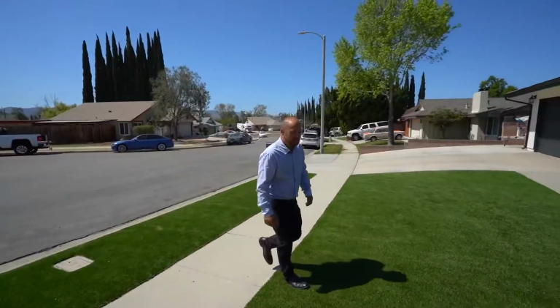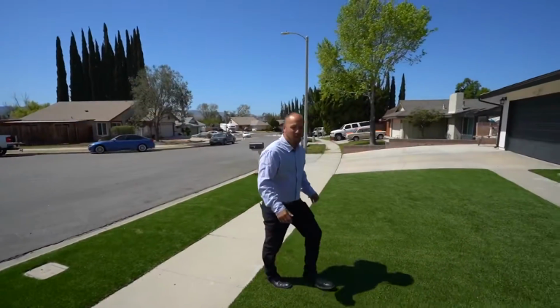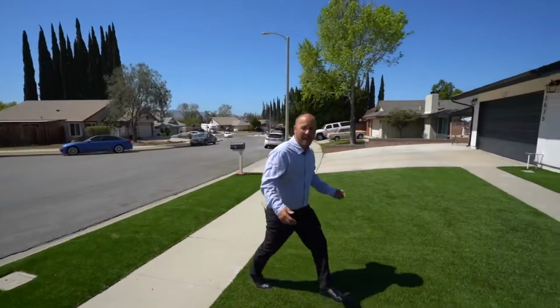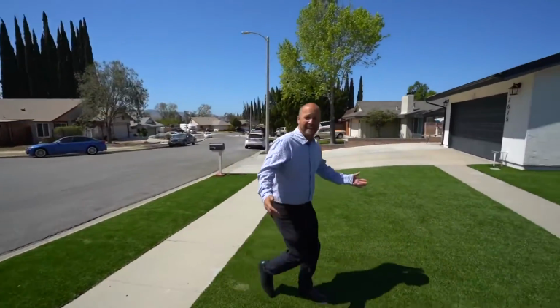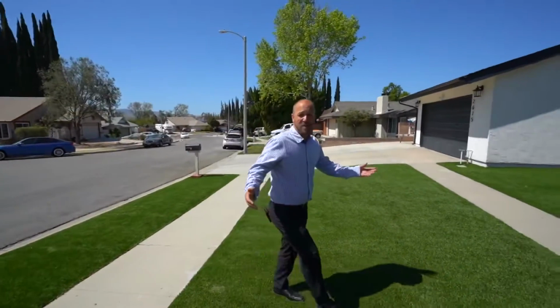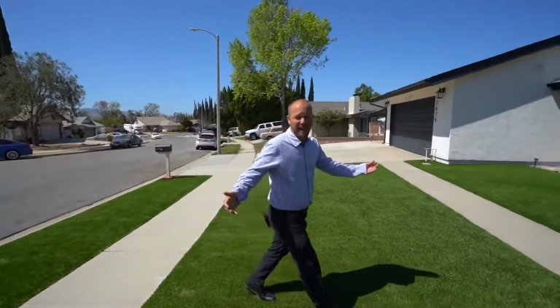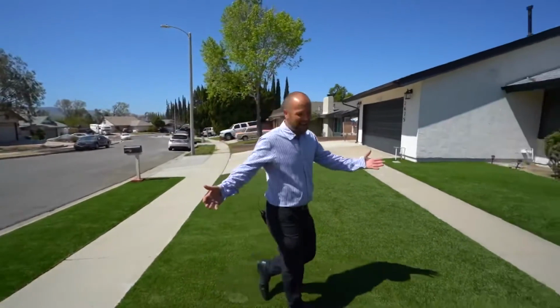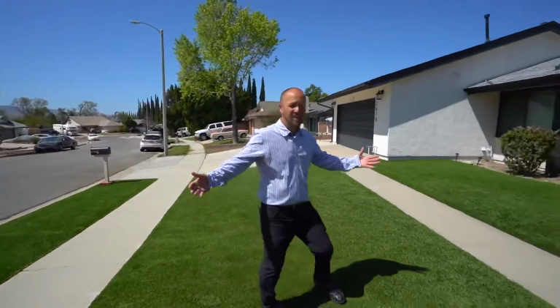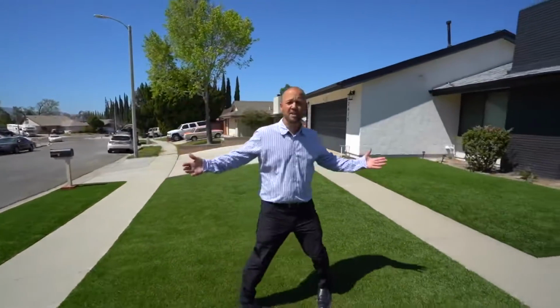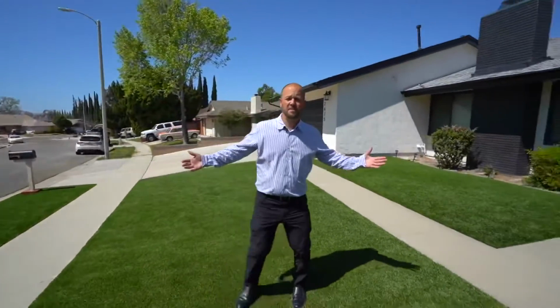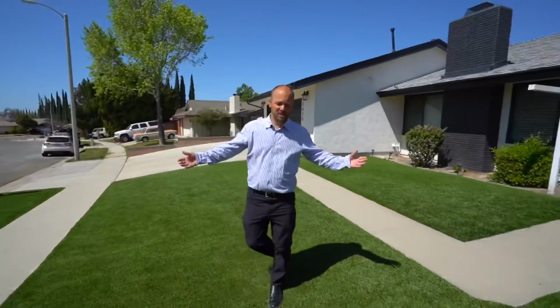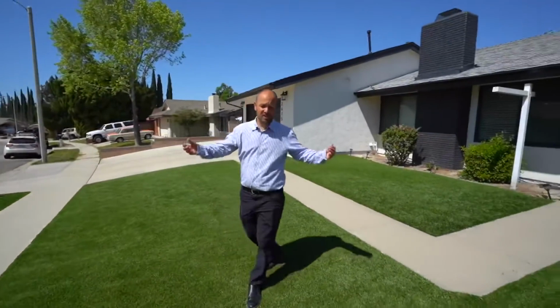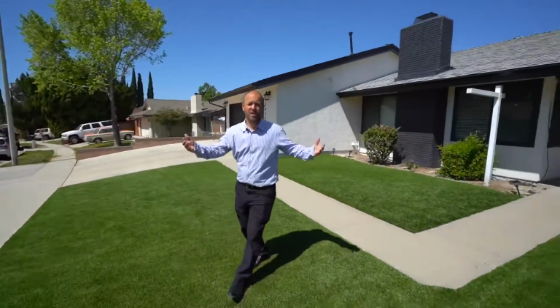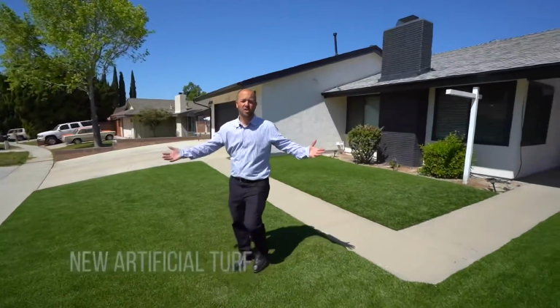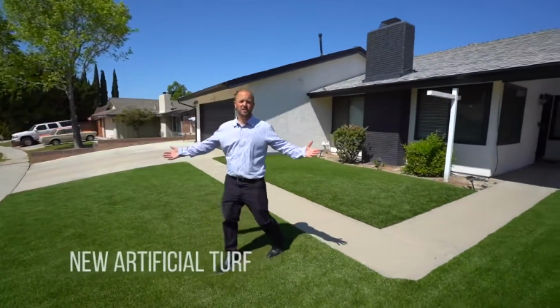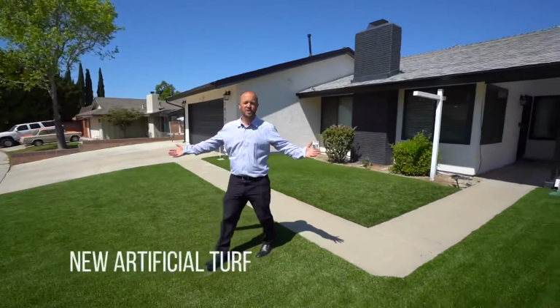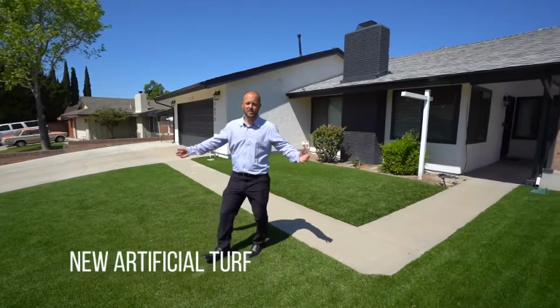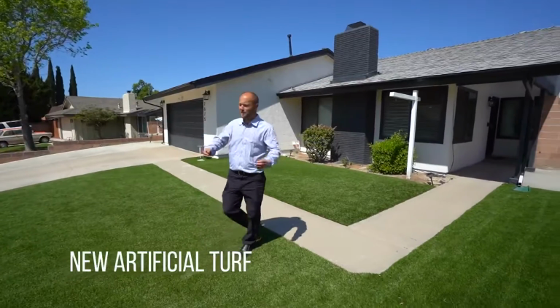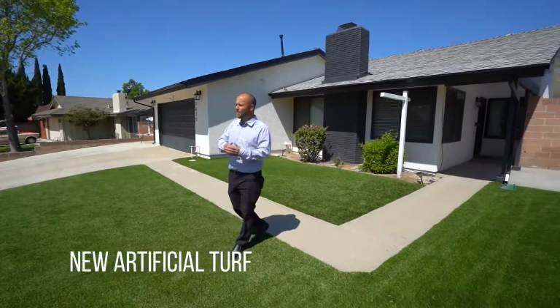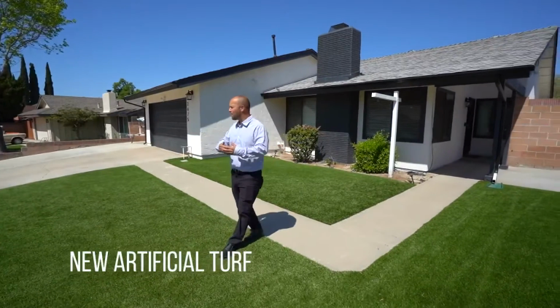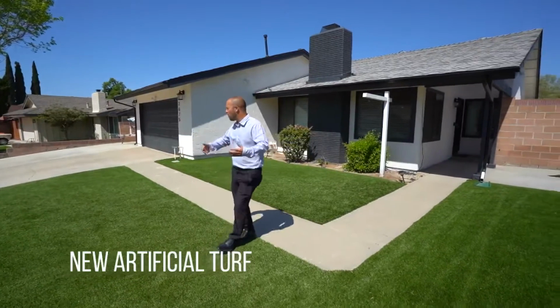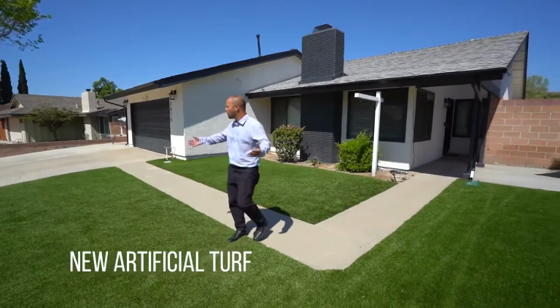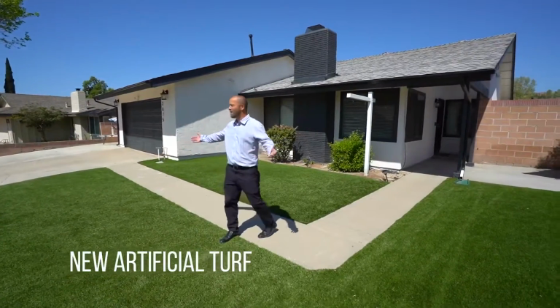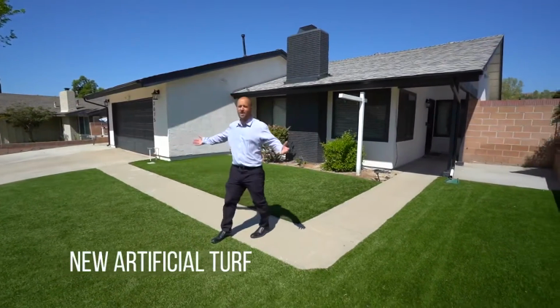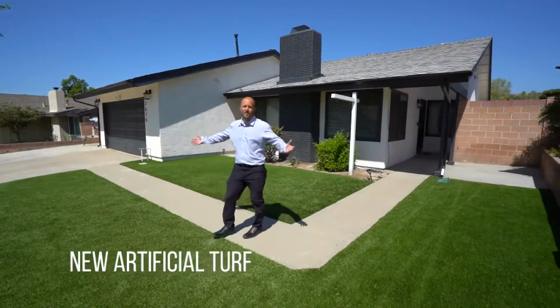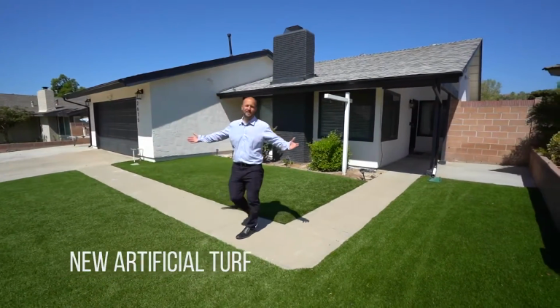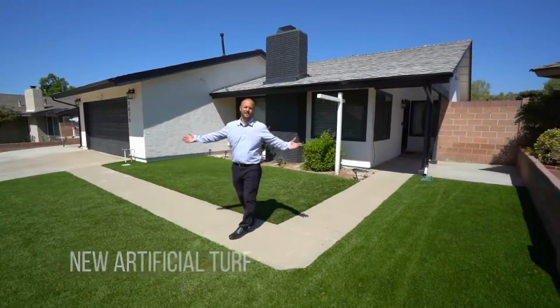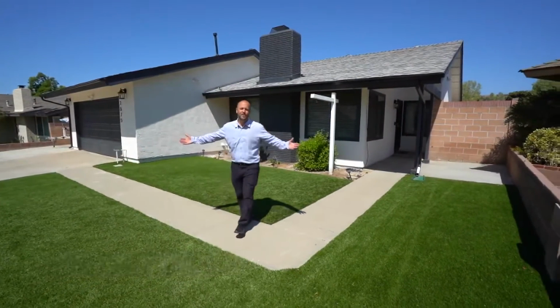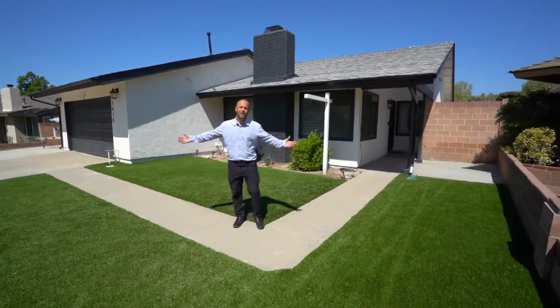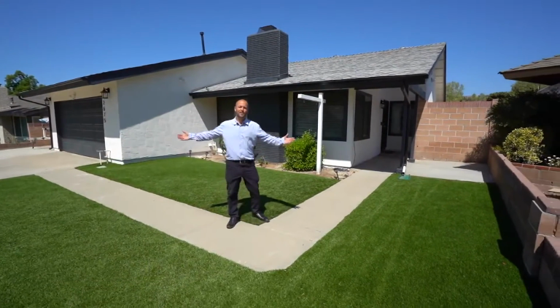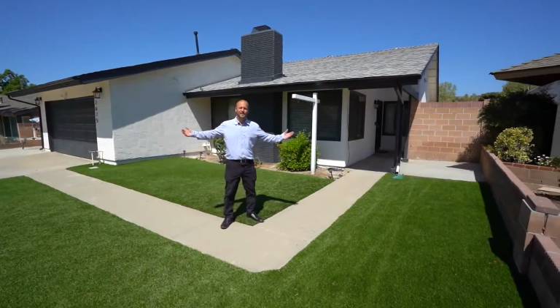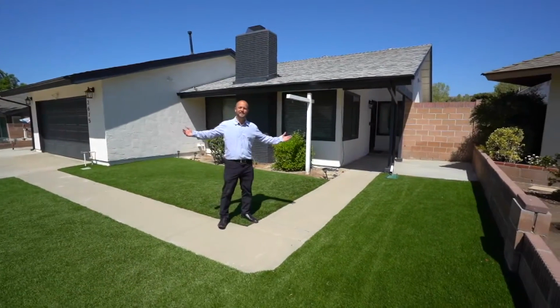Before we head in, I want to highlight this awesome feature. Look at the artificial turf that's been throughout the whole front yard — low drought resistance.